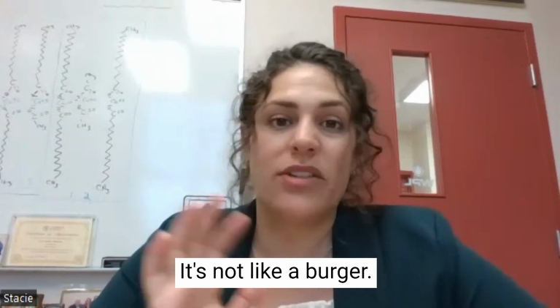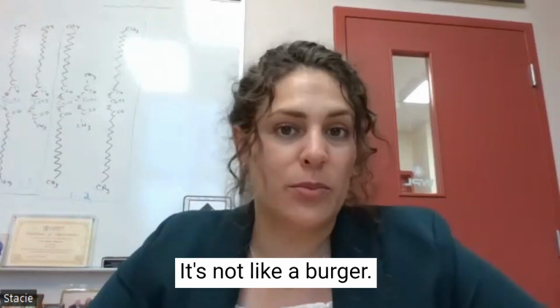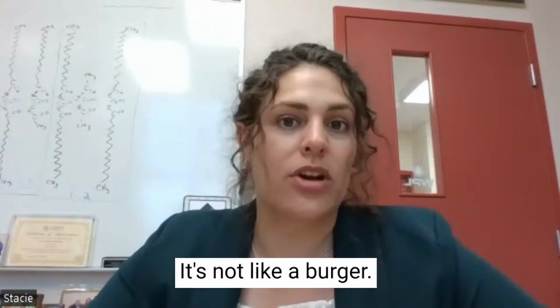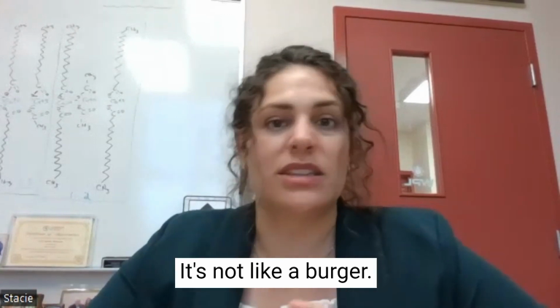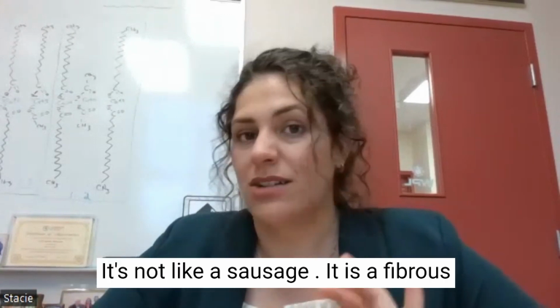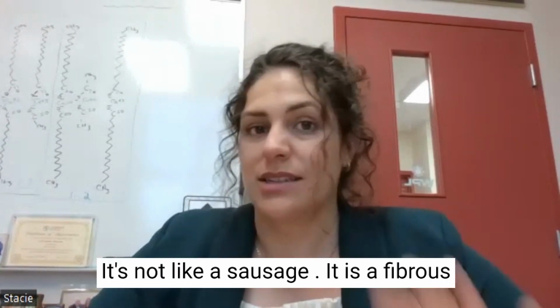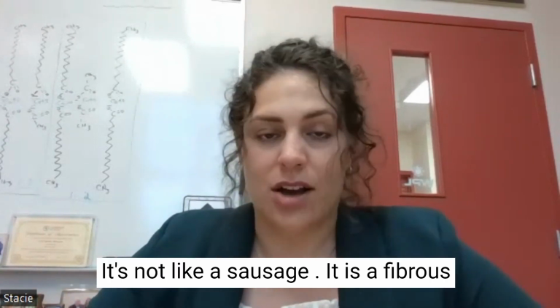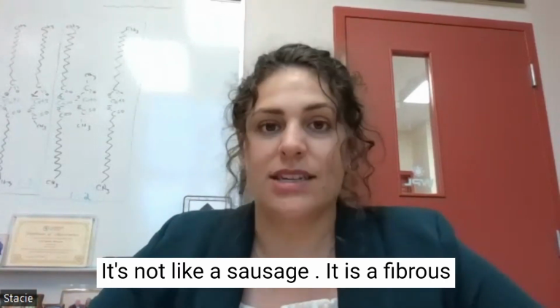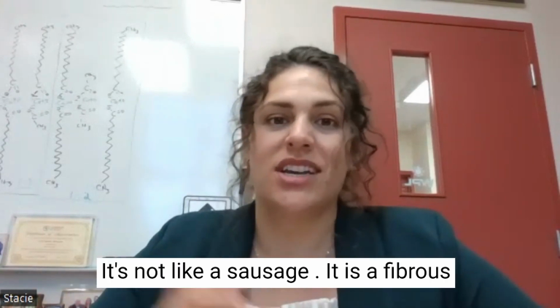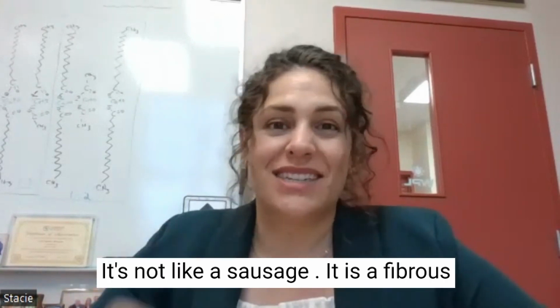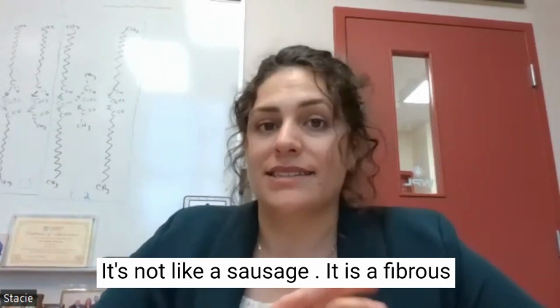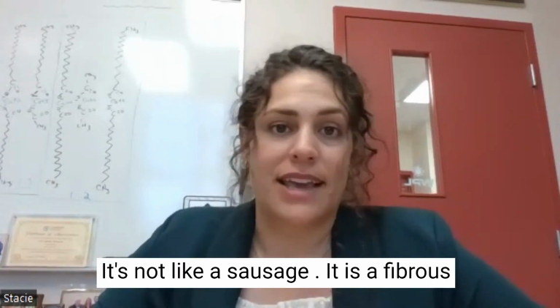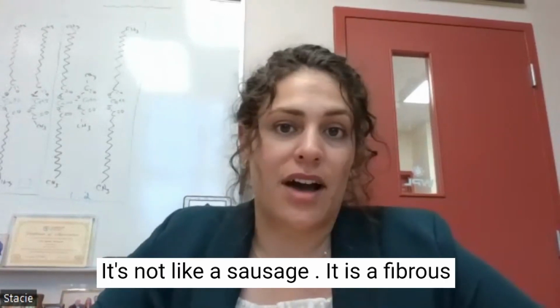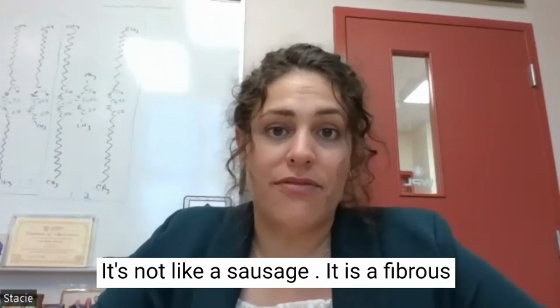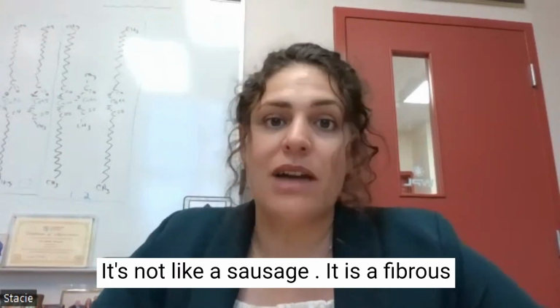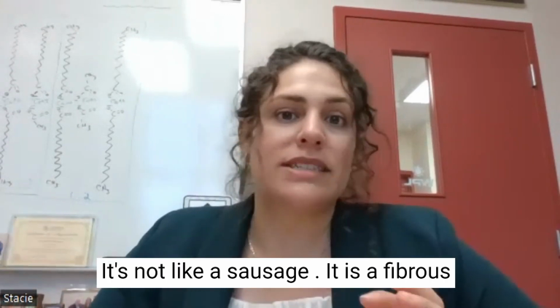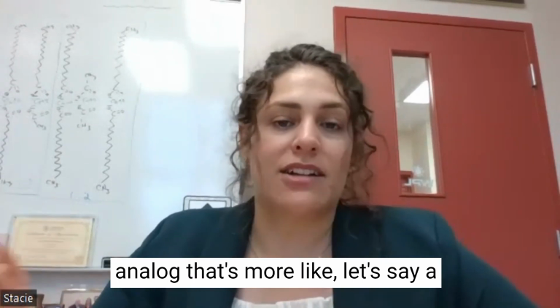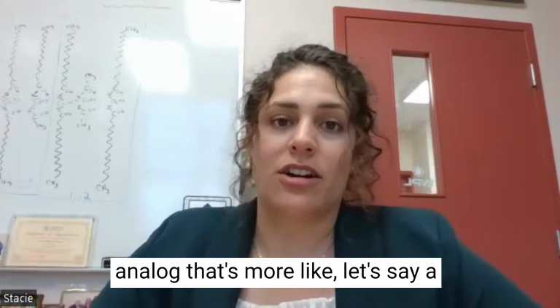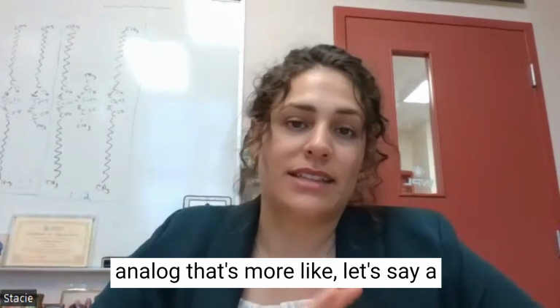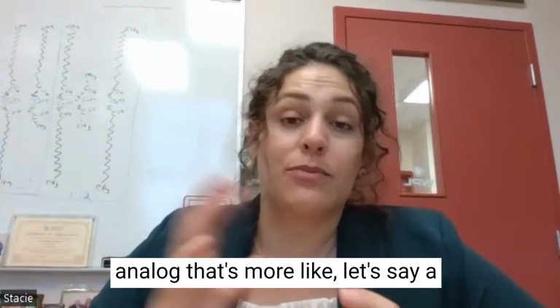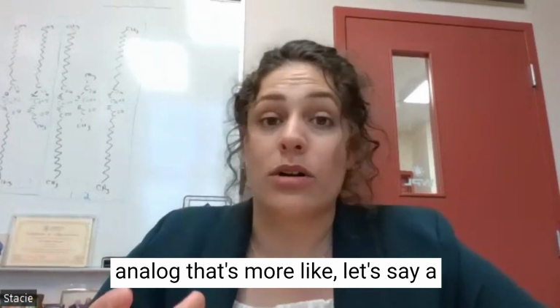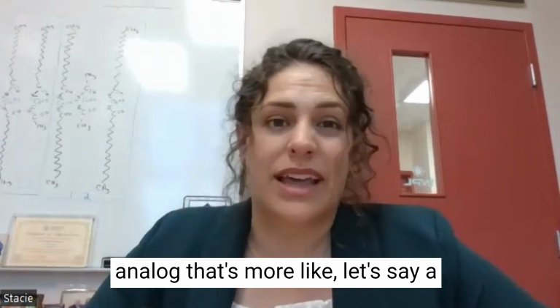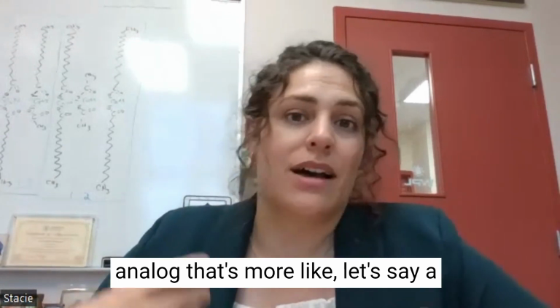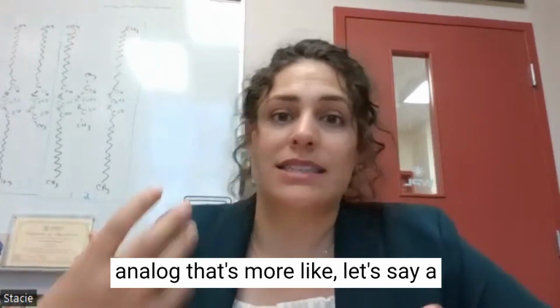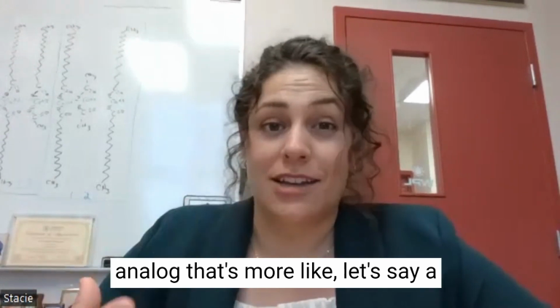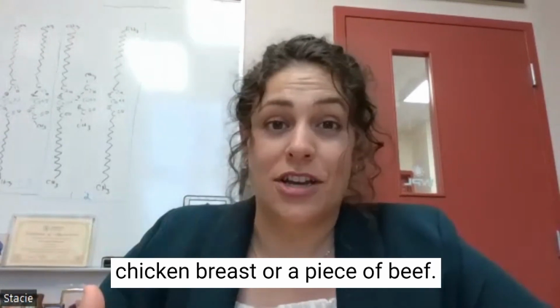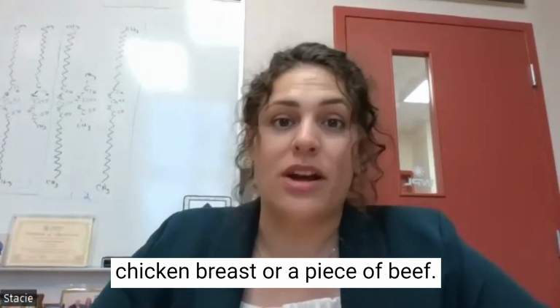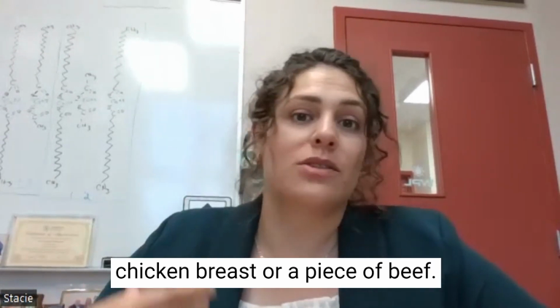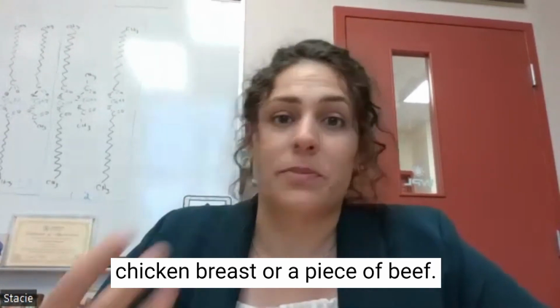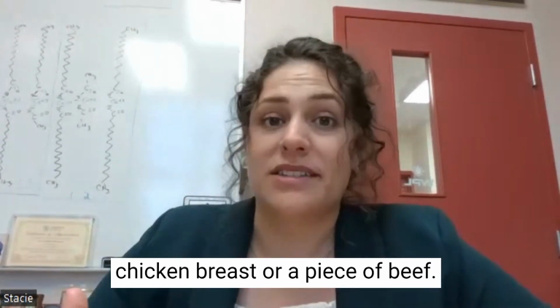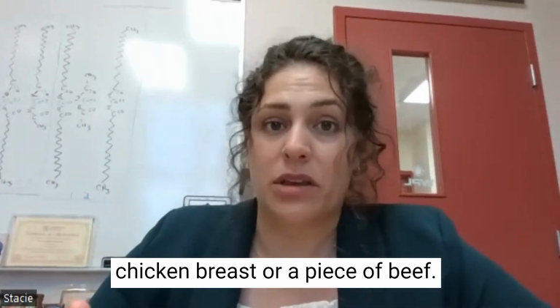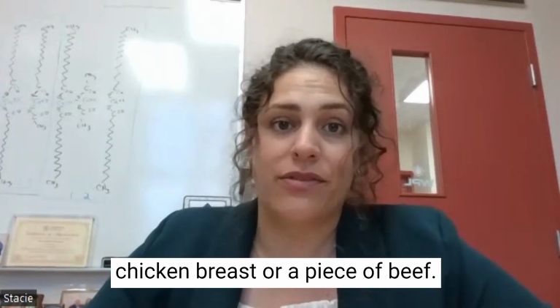It's not like a burger, it's not like a sausage — it is a fibrous analog that's more like a chicken breast or a piece of beef.